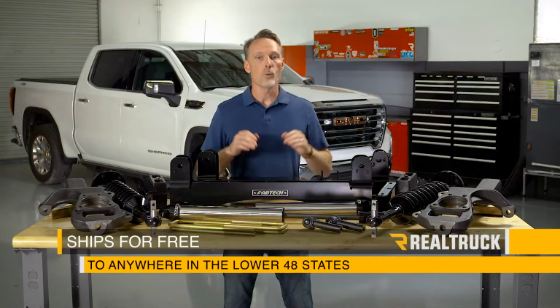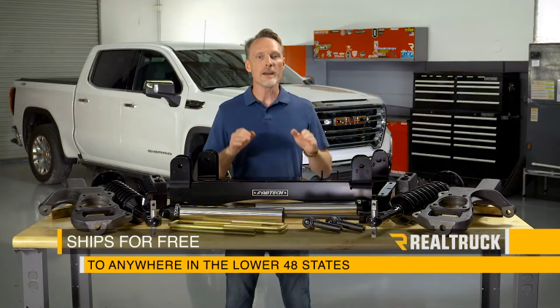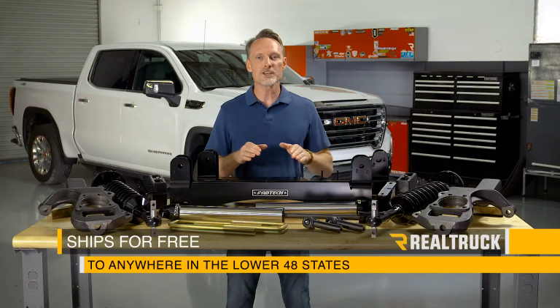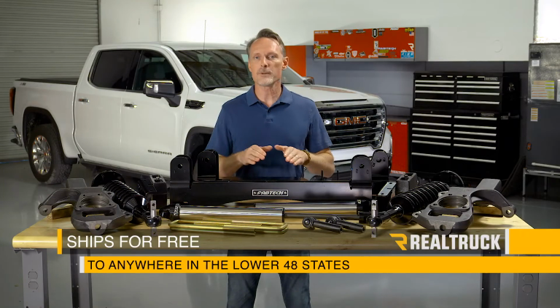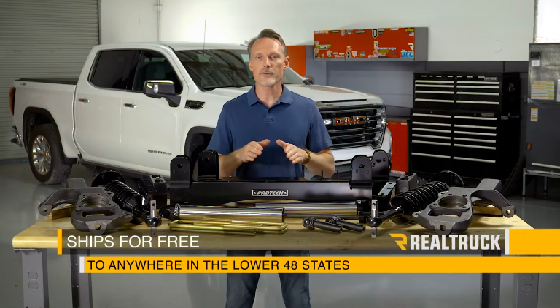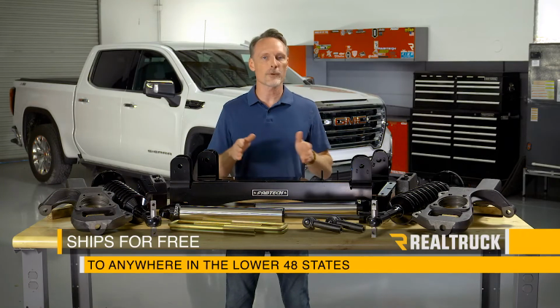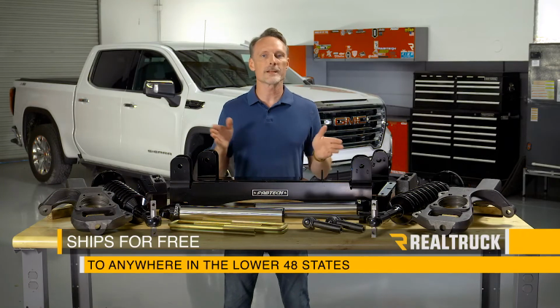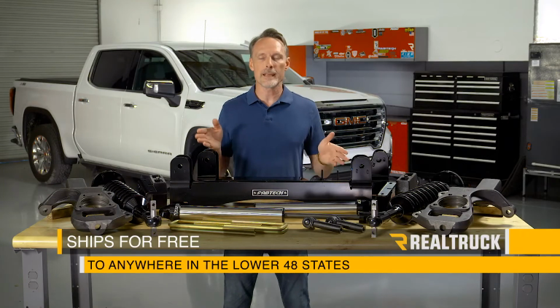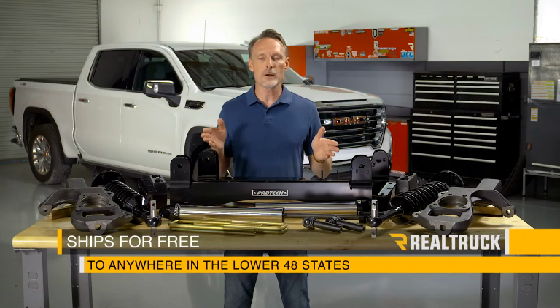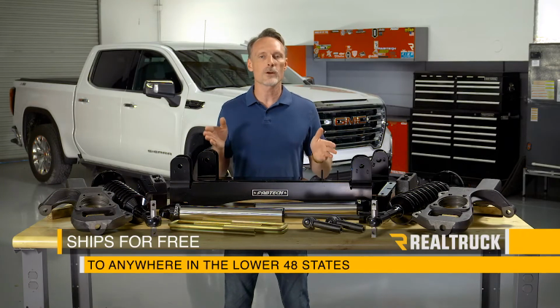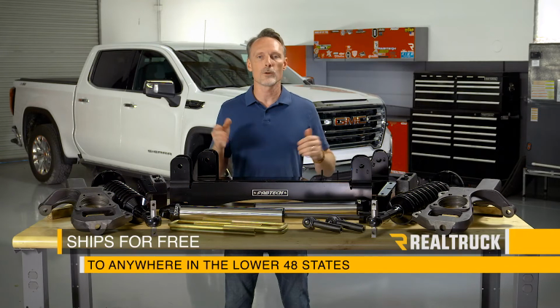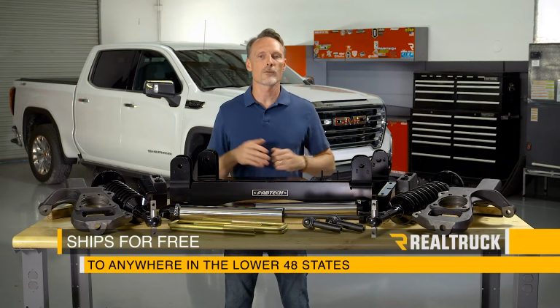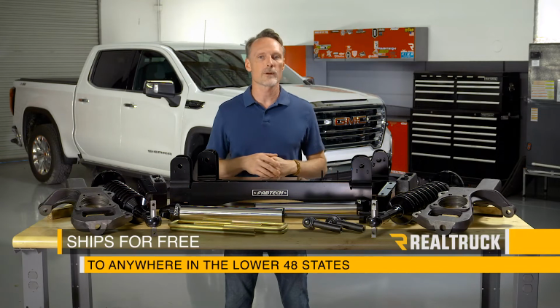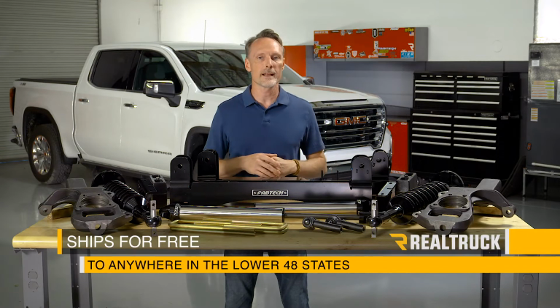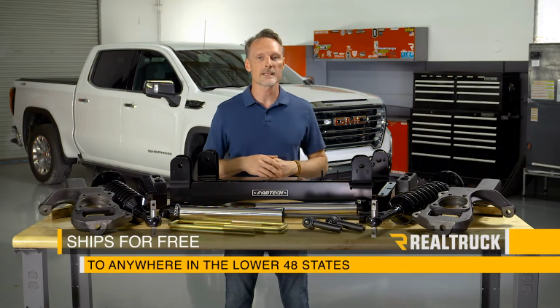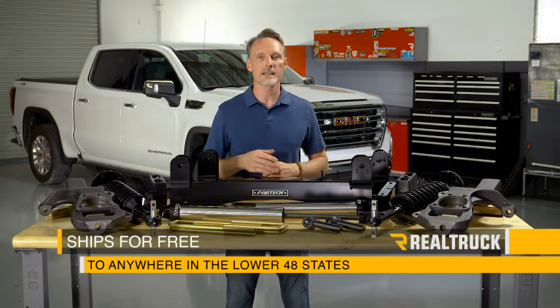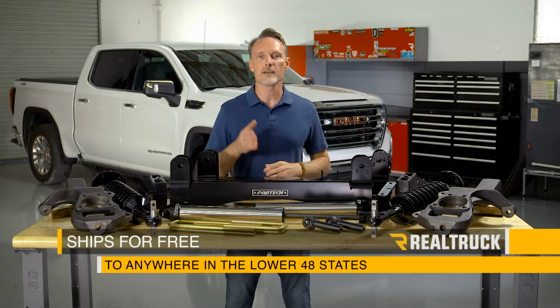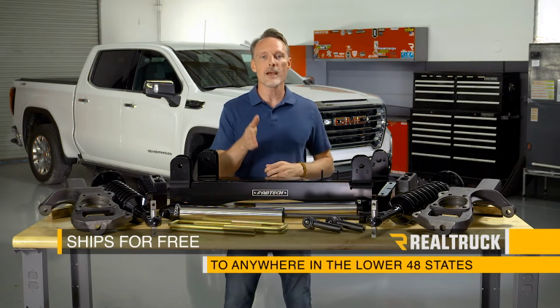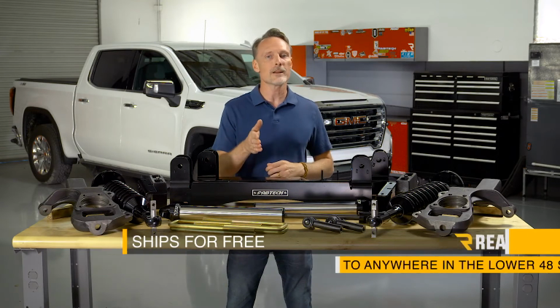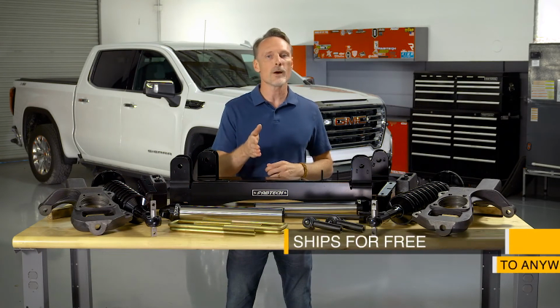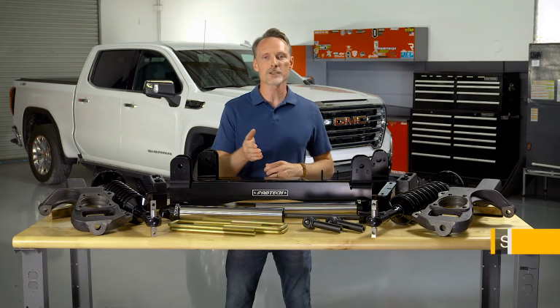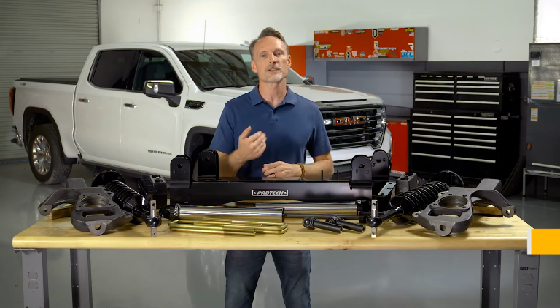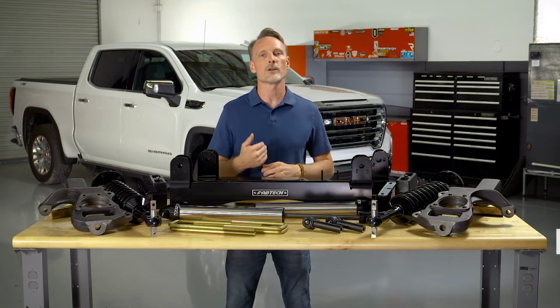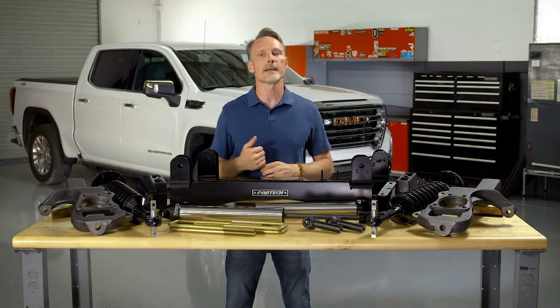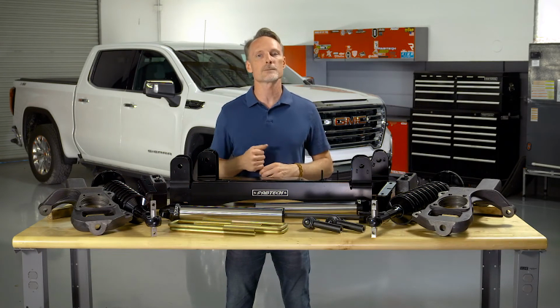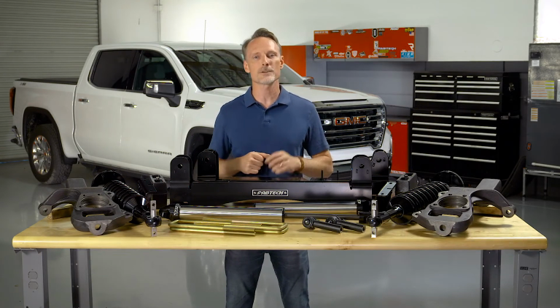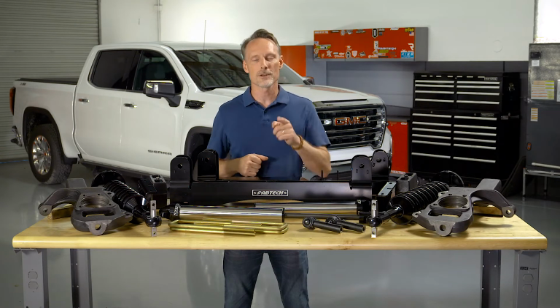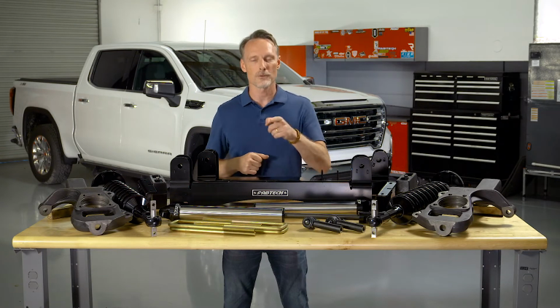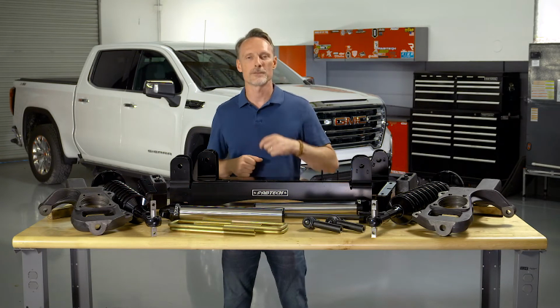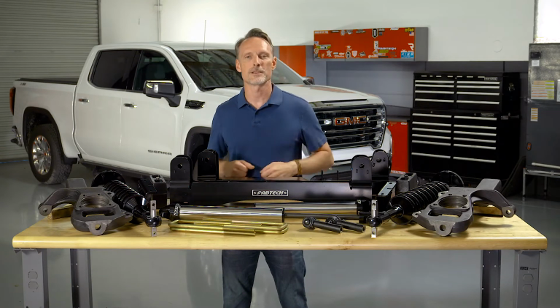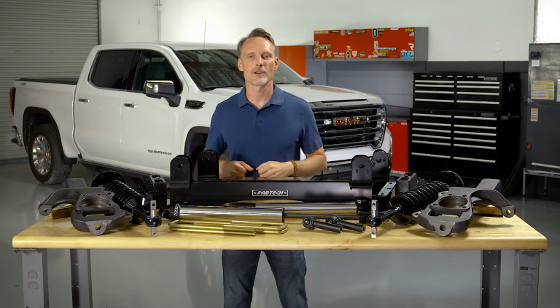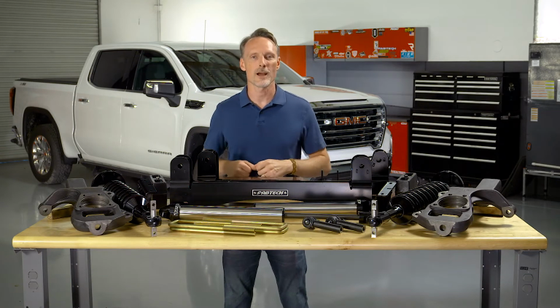We ship it for free to anywhere in the lower 48 states. If you have any questions, call the experts or visit us online.